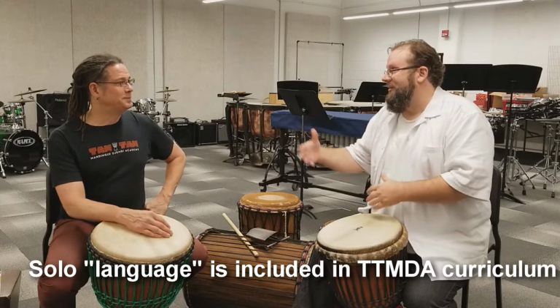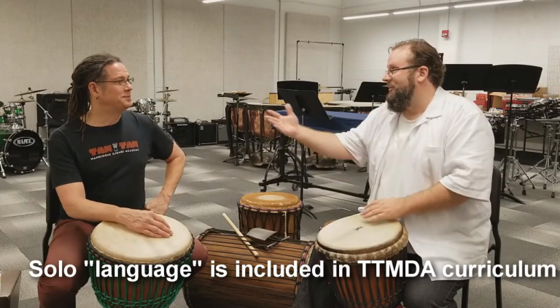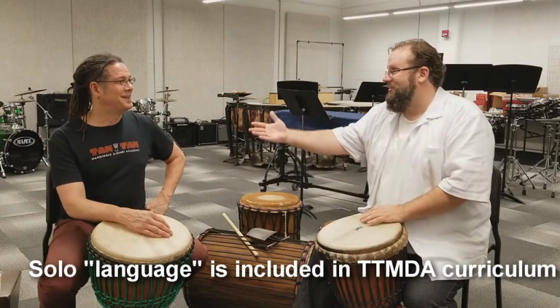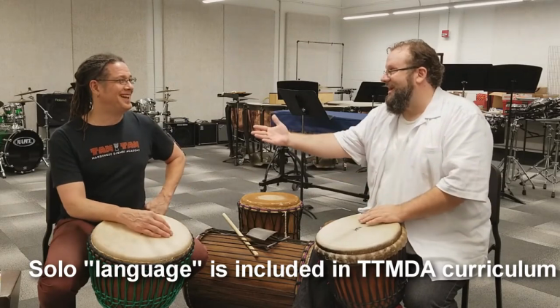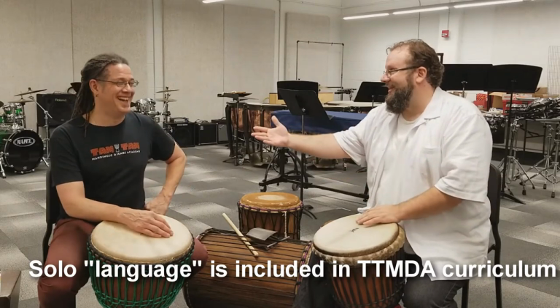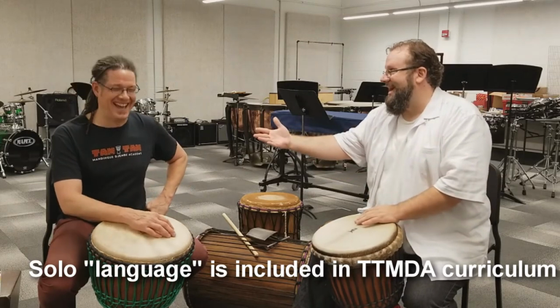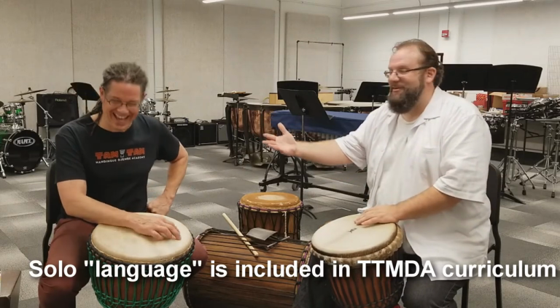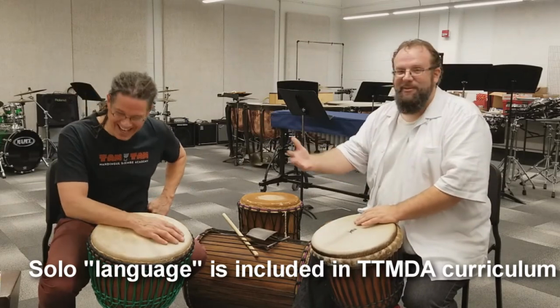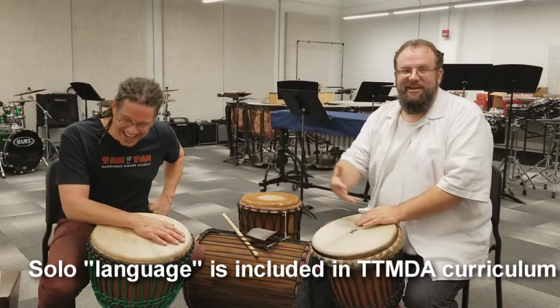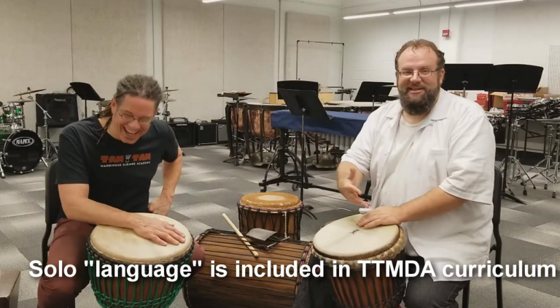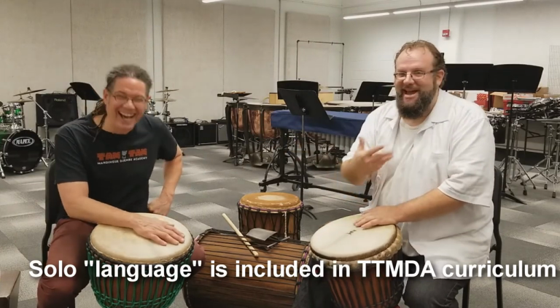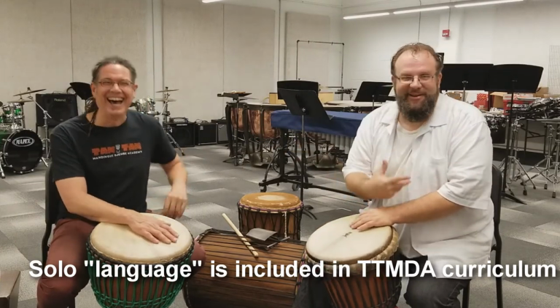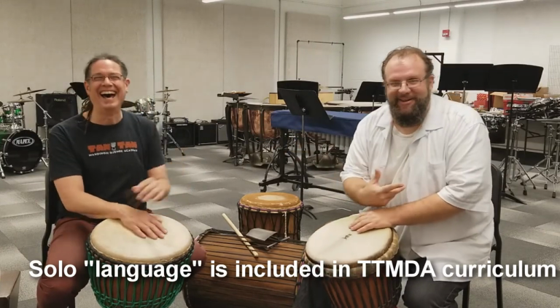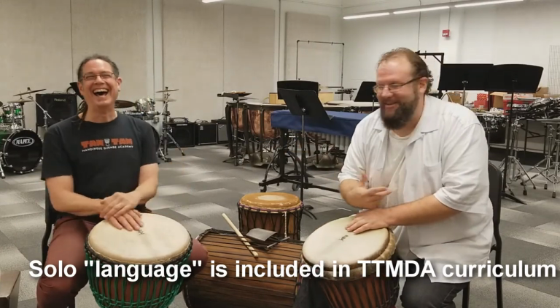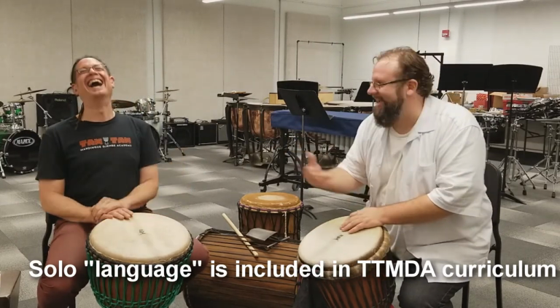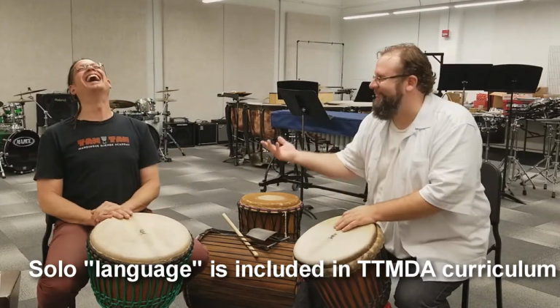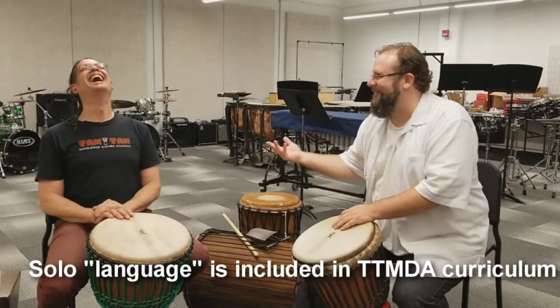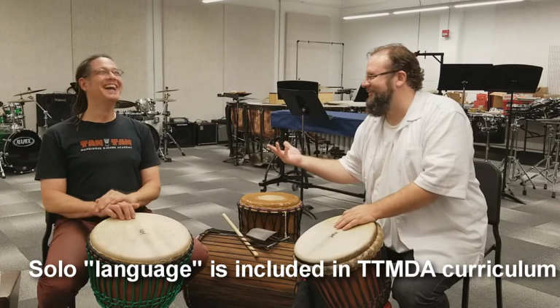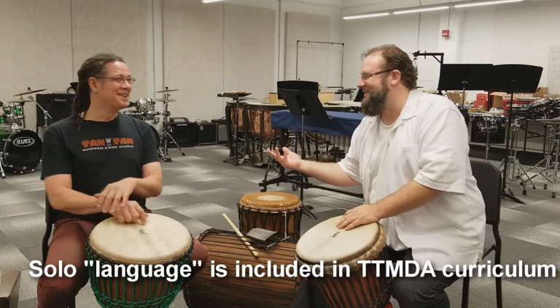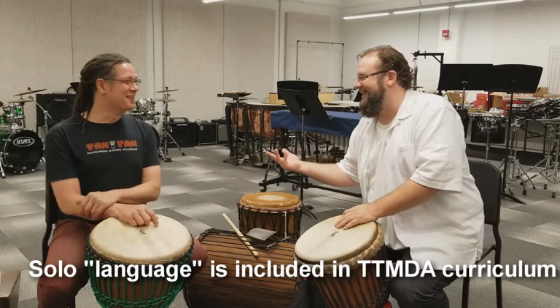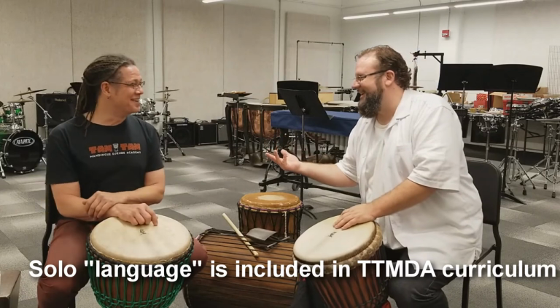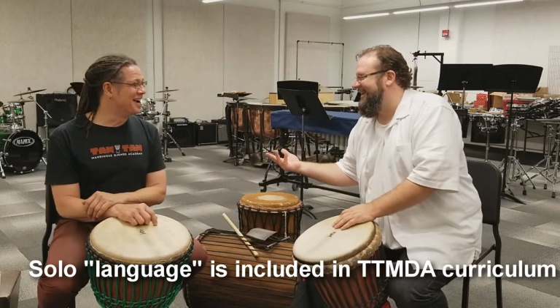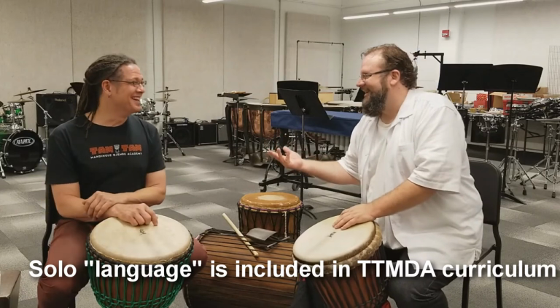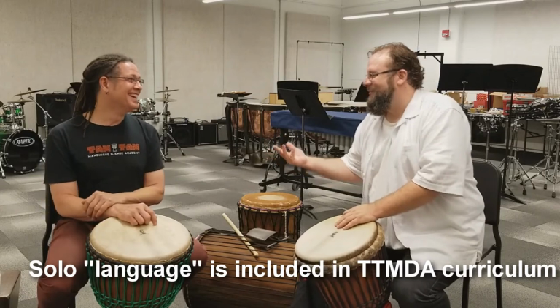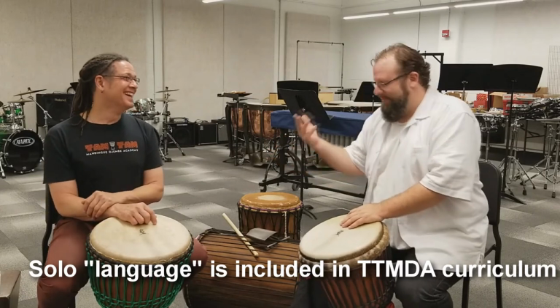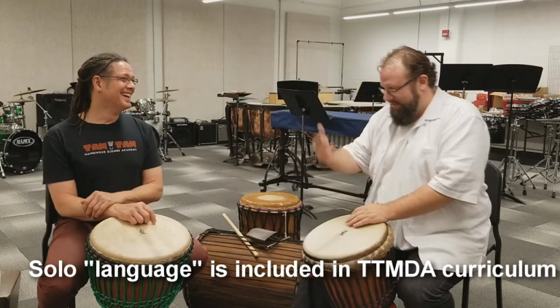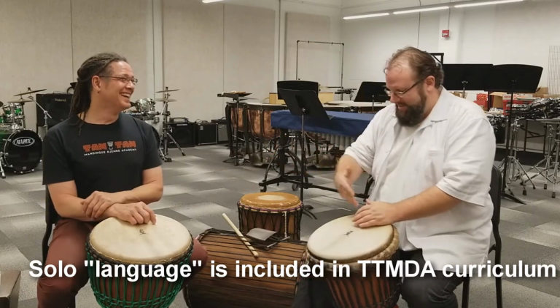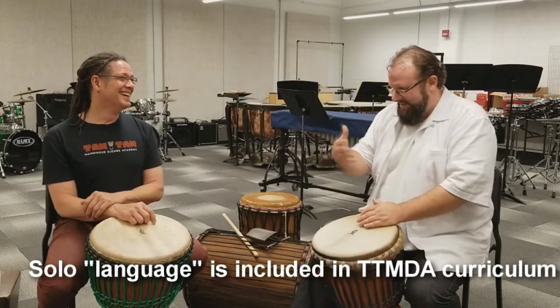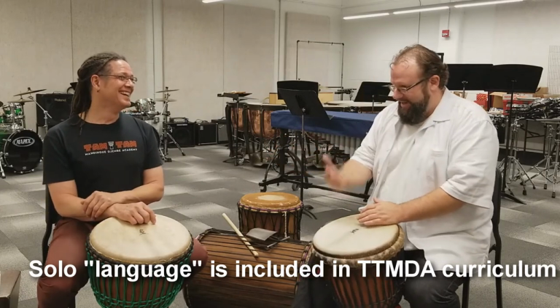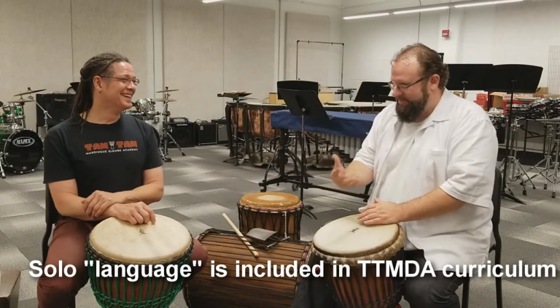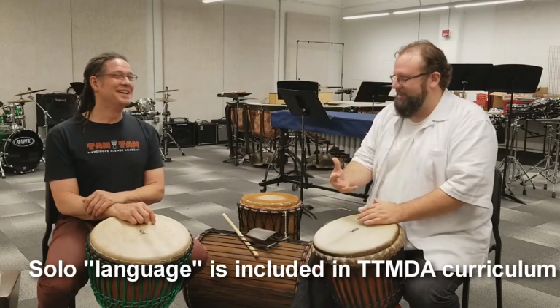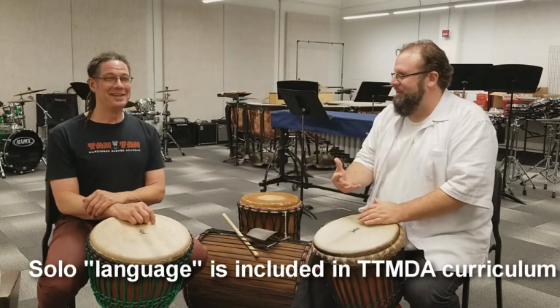But it wasn't the language of the djembe. And that's the thing — that's exactly it.